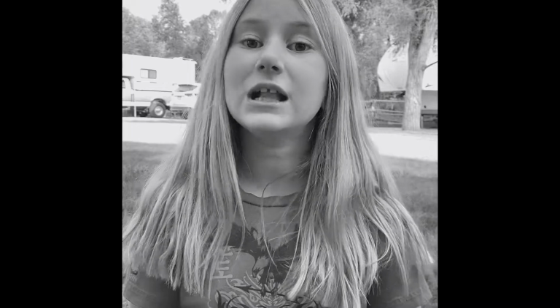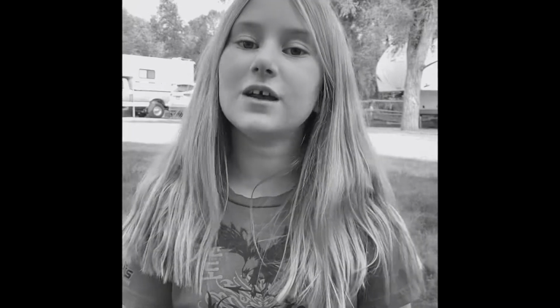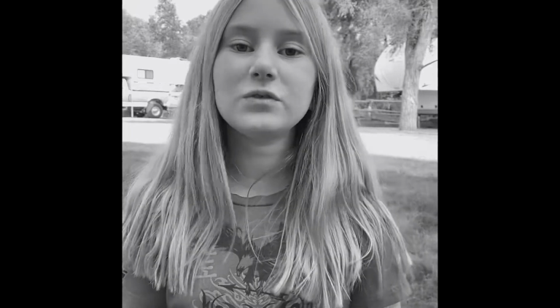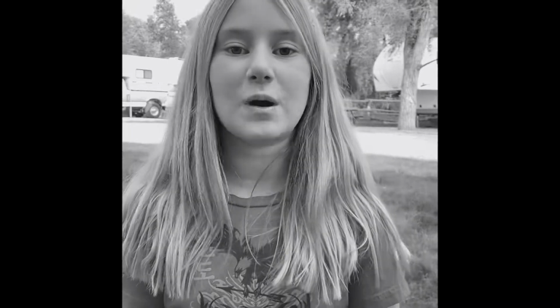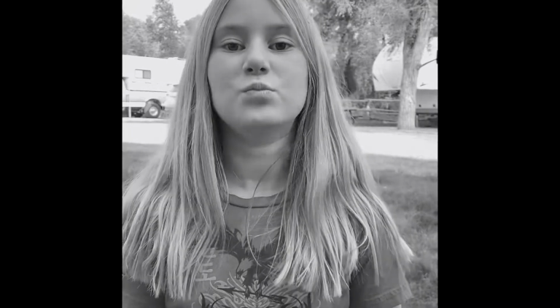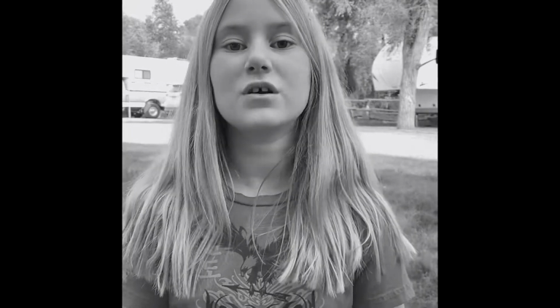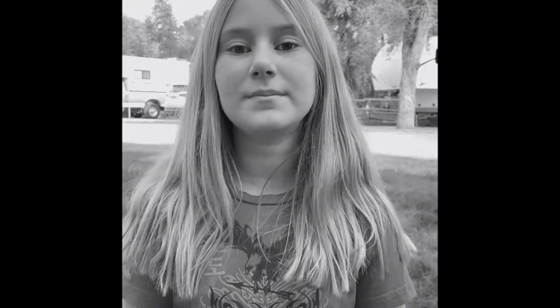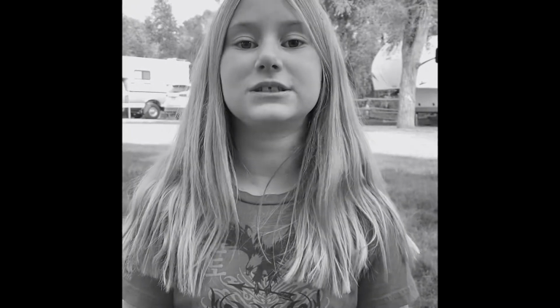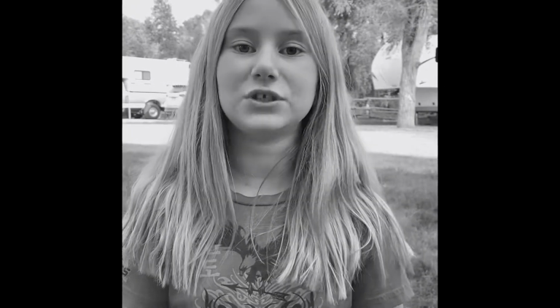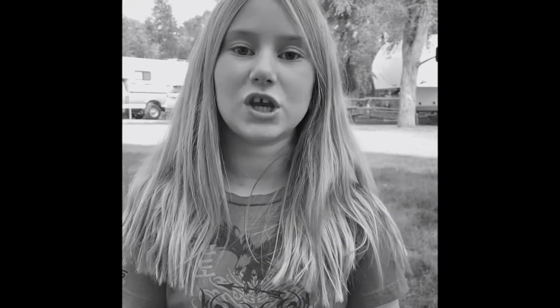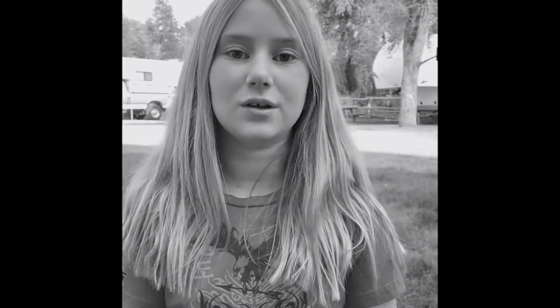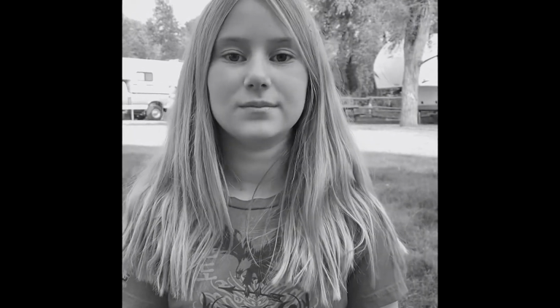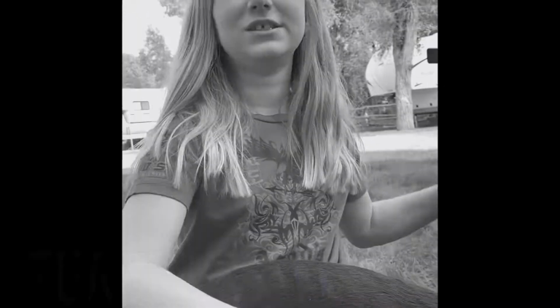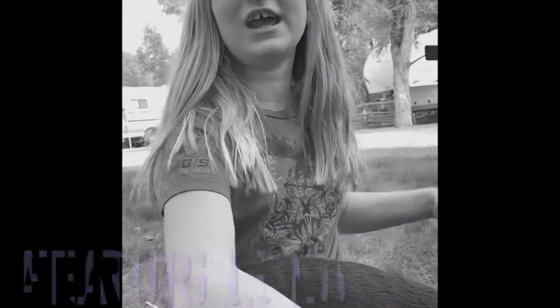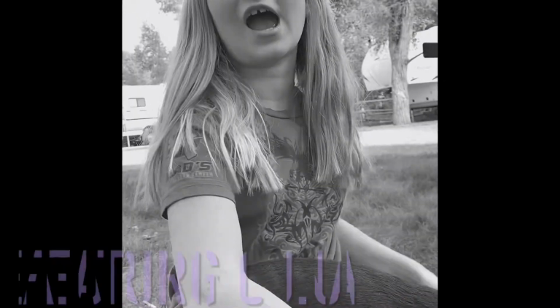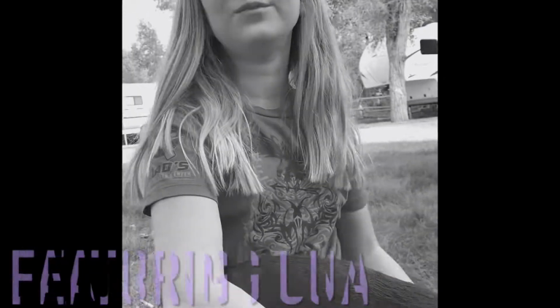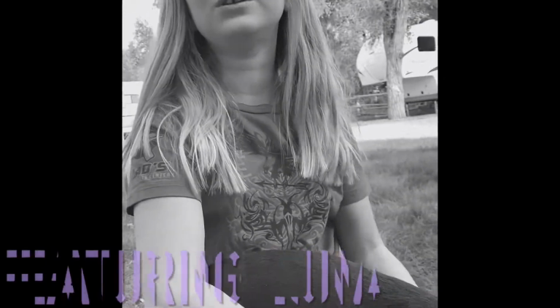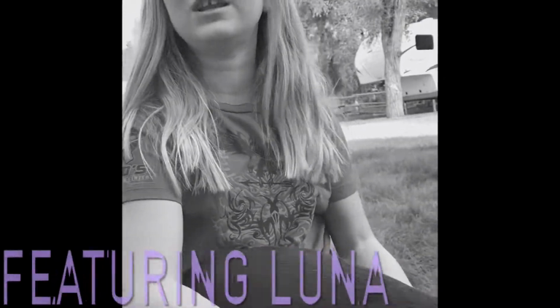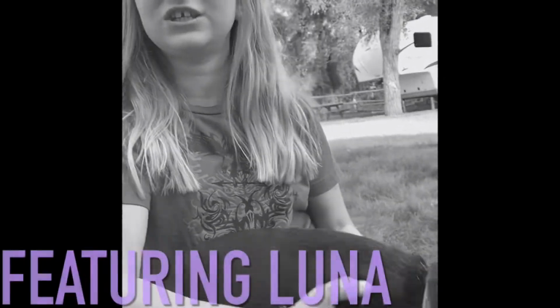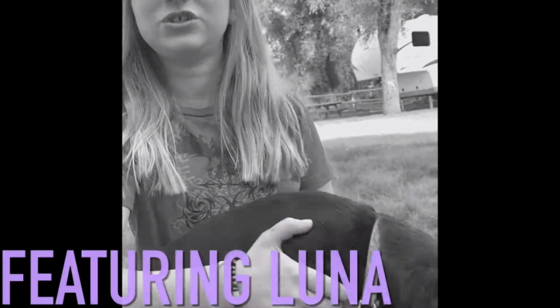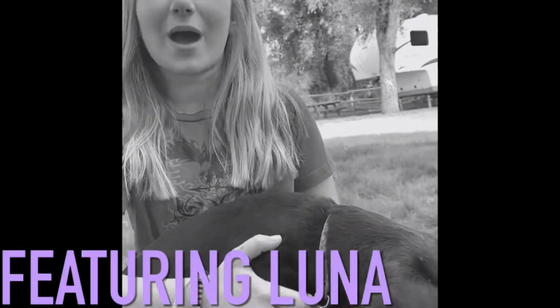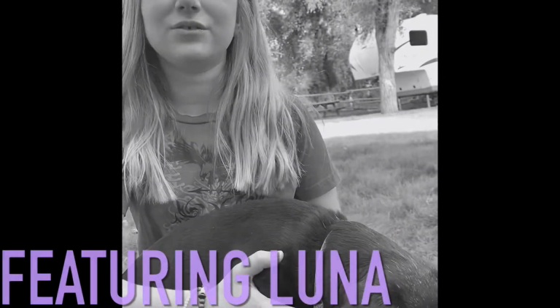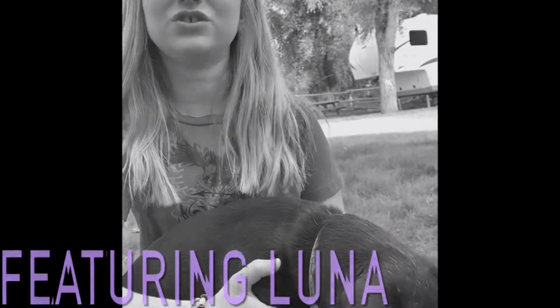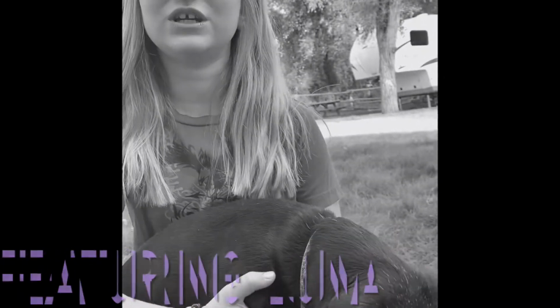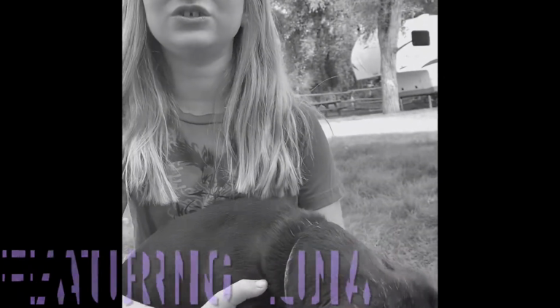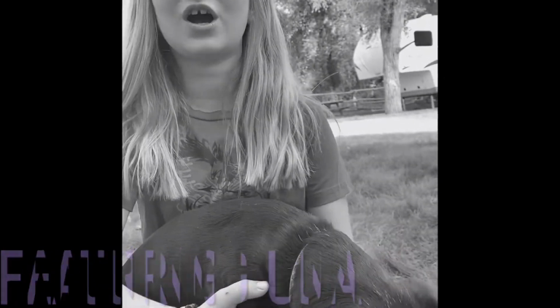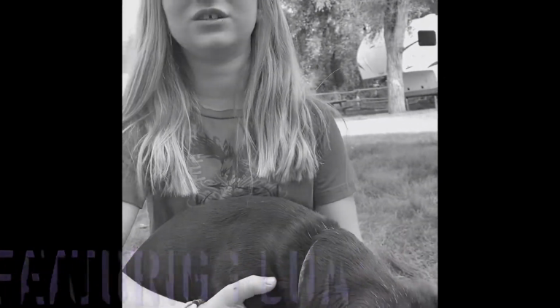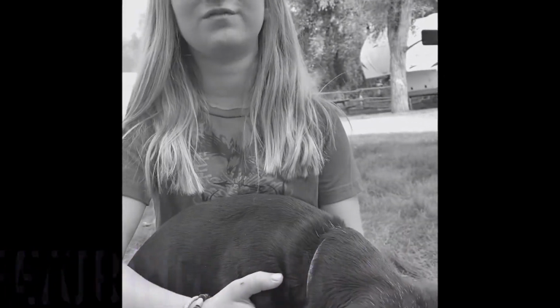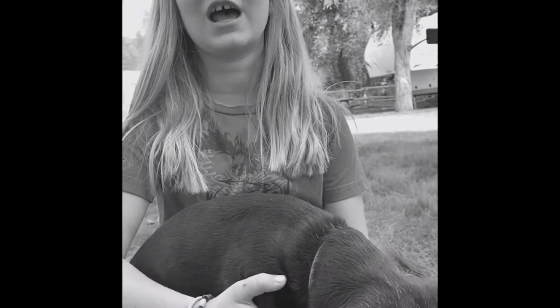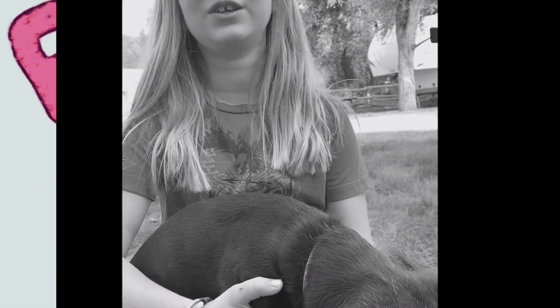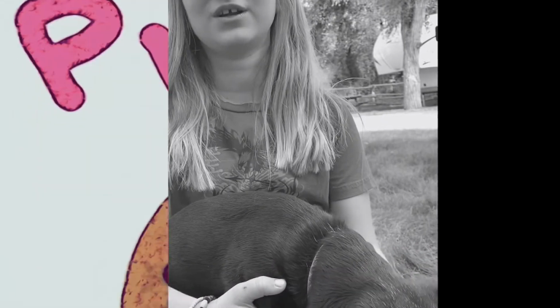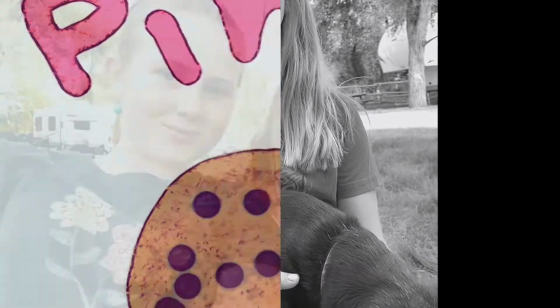Hello everyone, welcome back to my channel. Today I'm going to teach you how to train your dog to fly to you on camera.